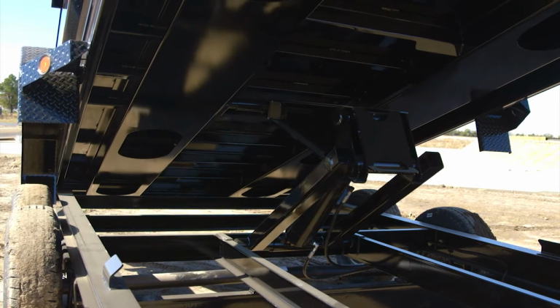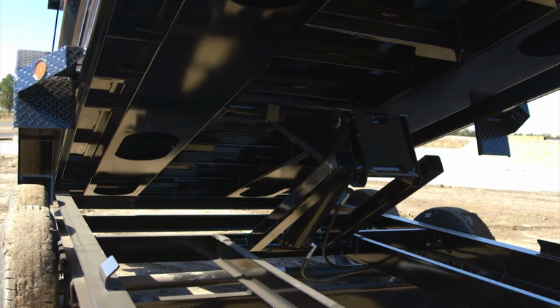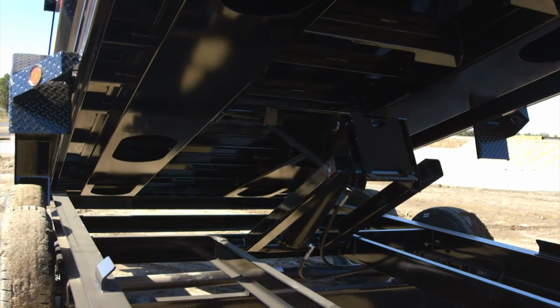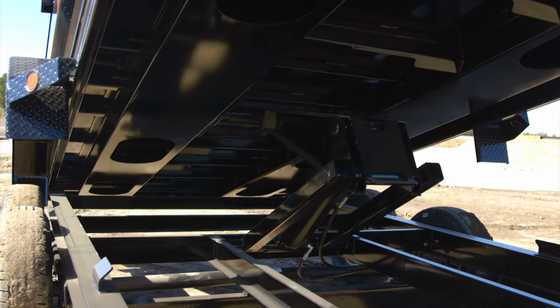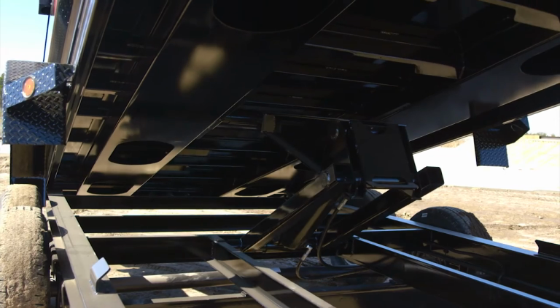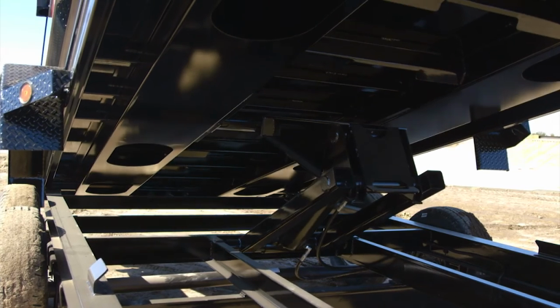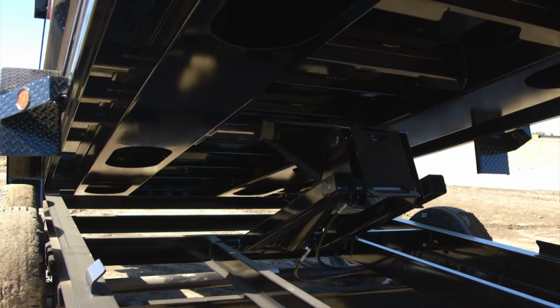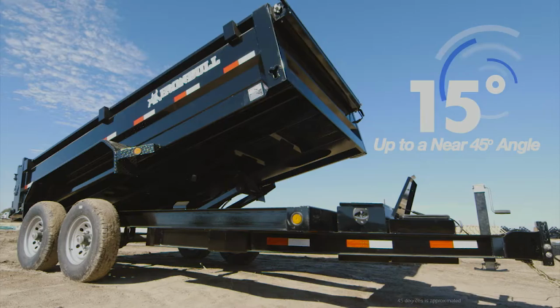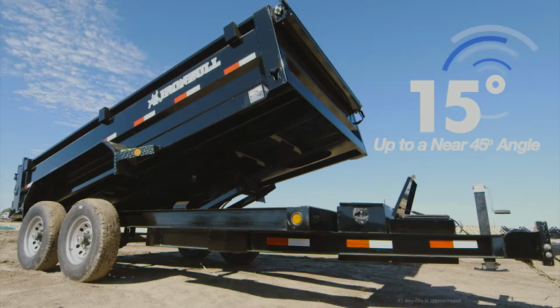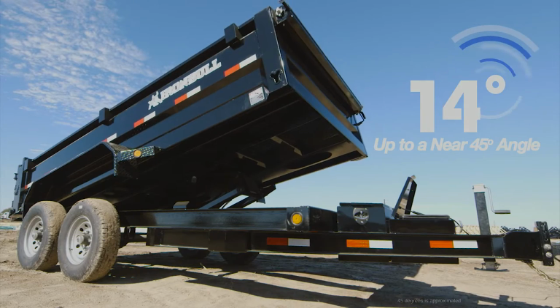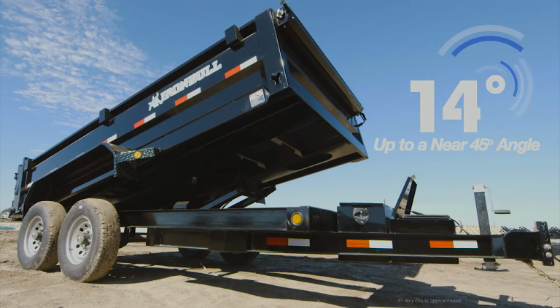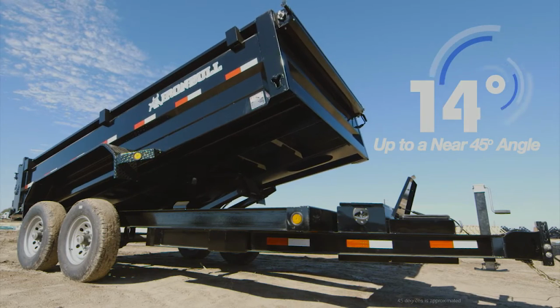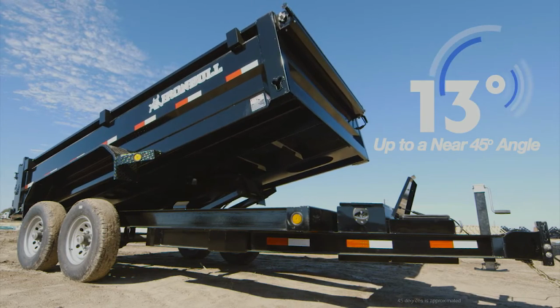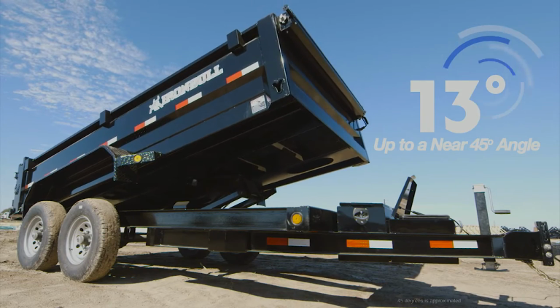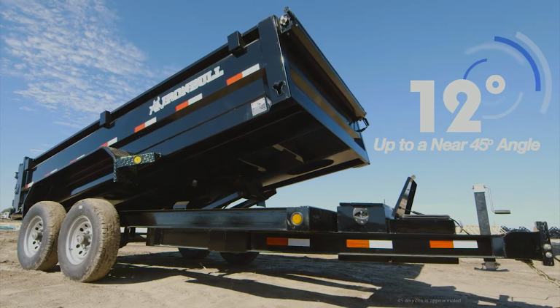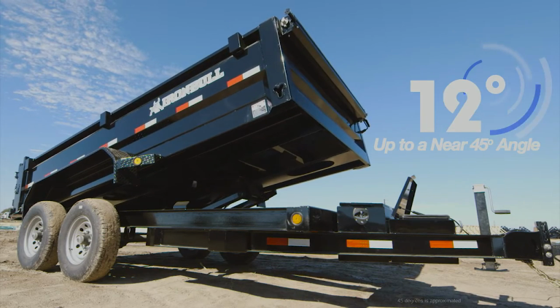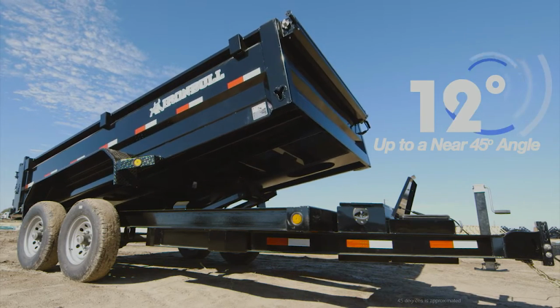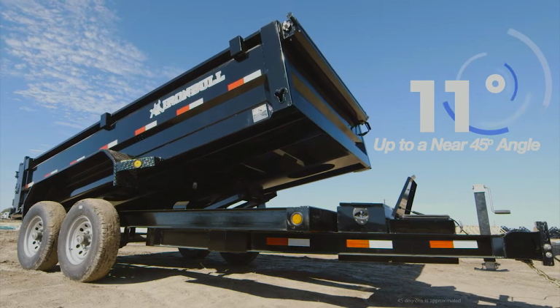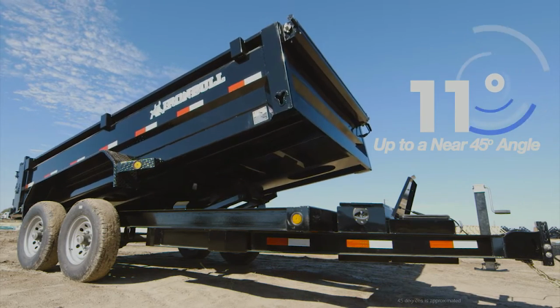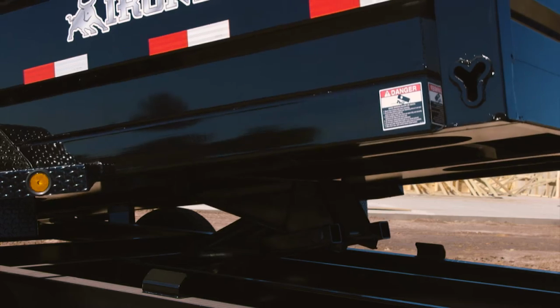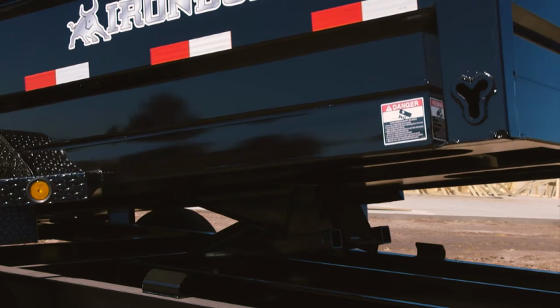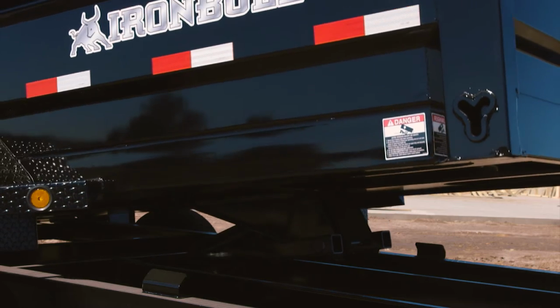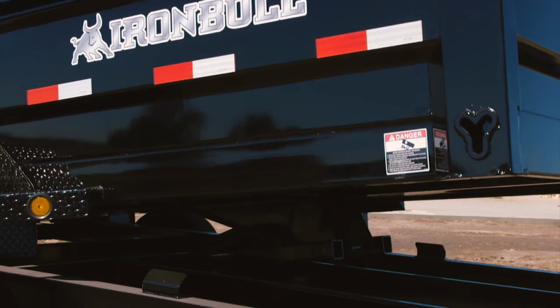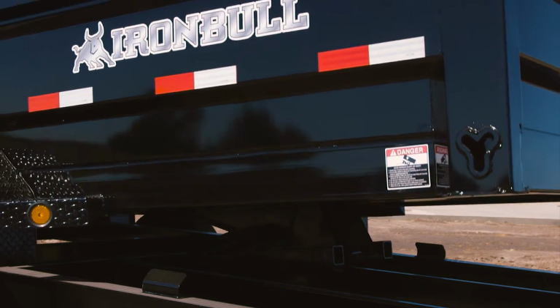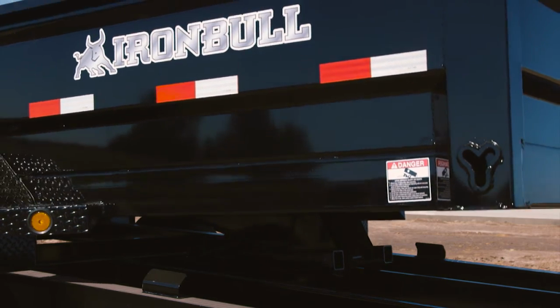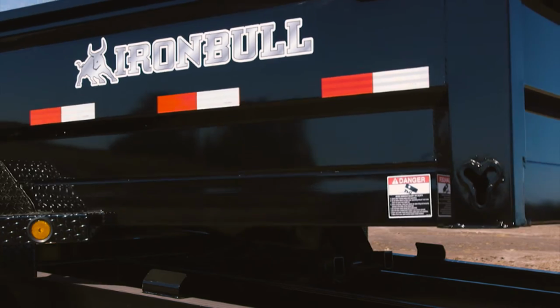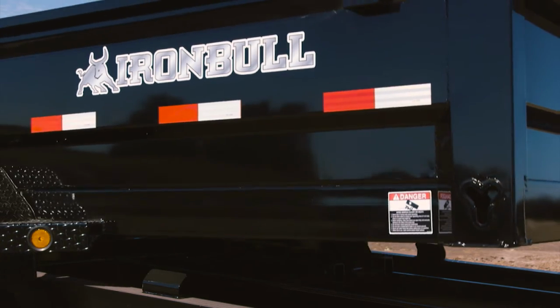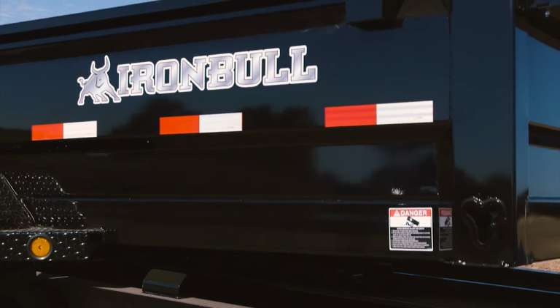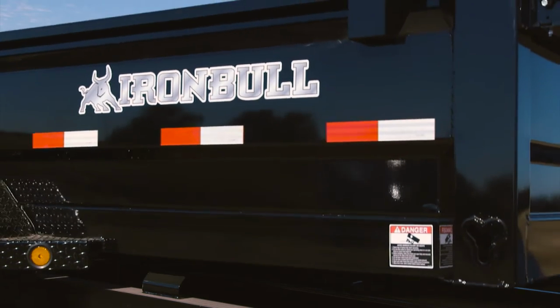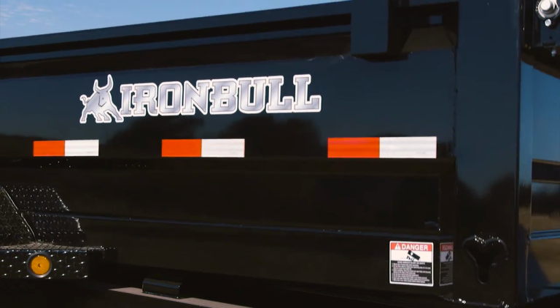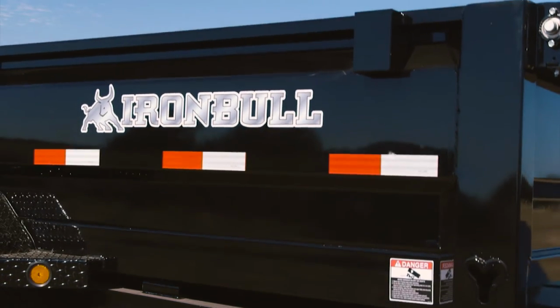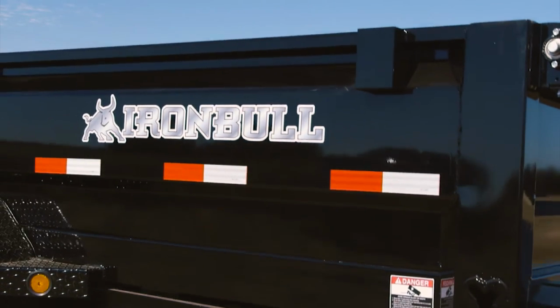And you can take comfort in our standard flow control valve on each trailer, providing a controlled bed descent just in case of any sort of hydraulic issue.